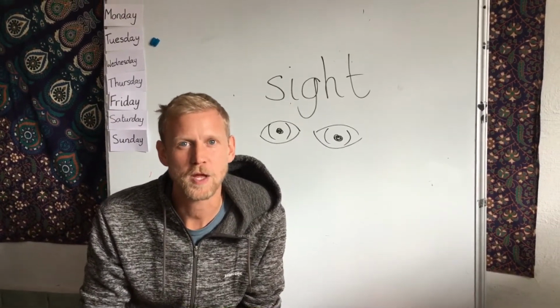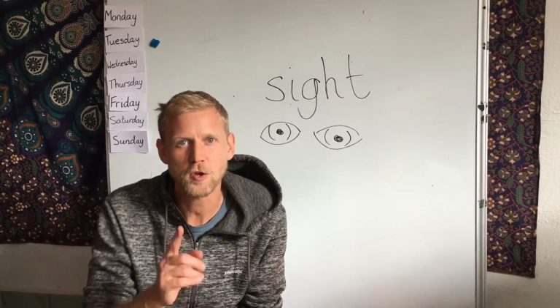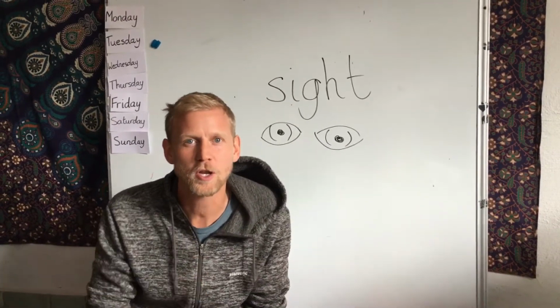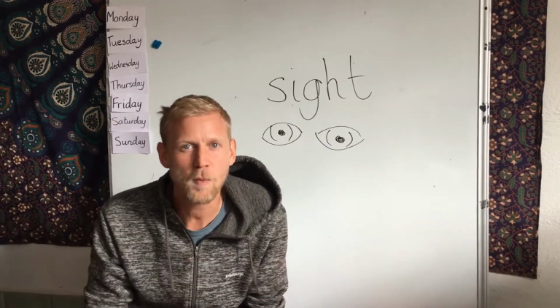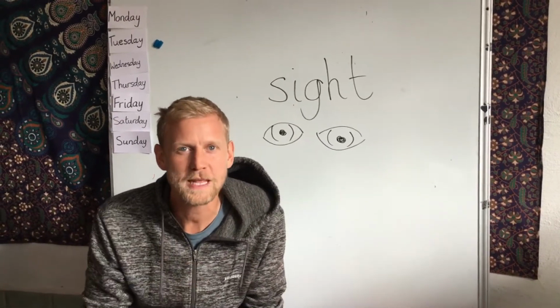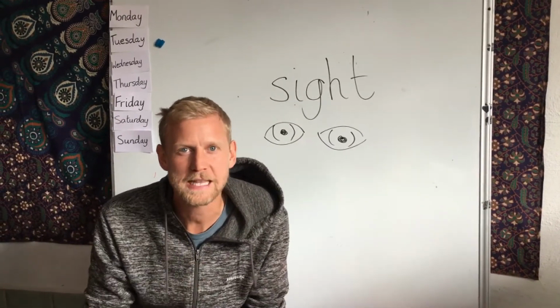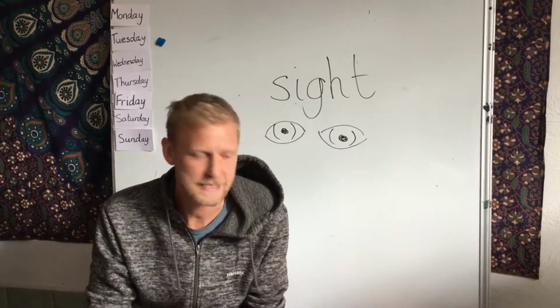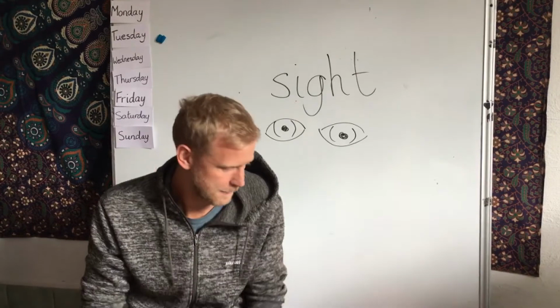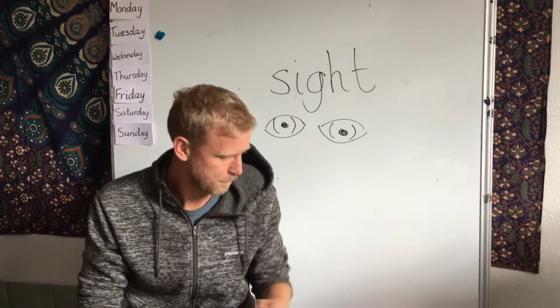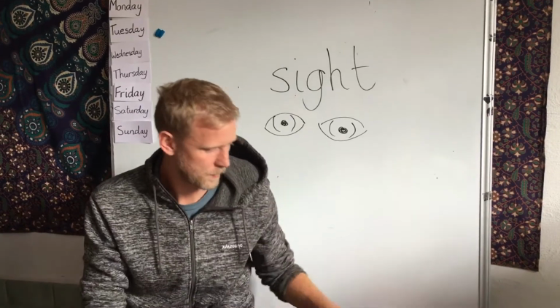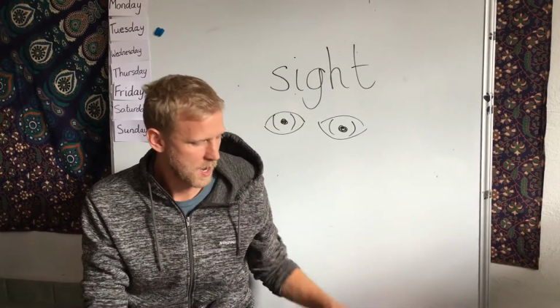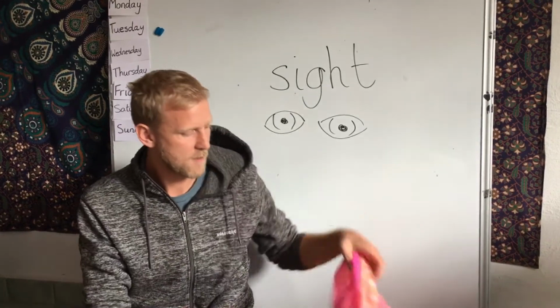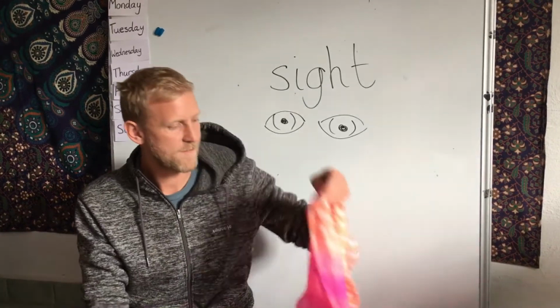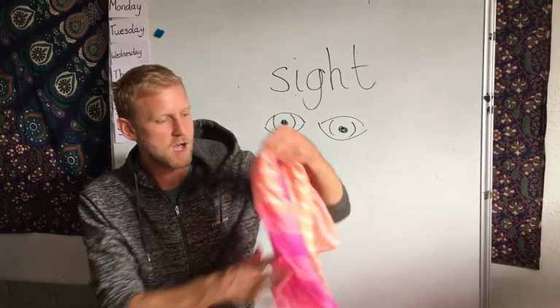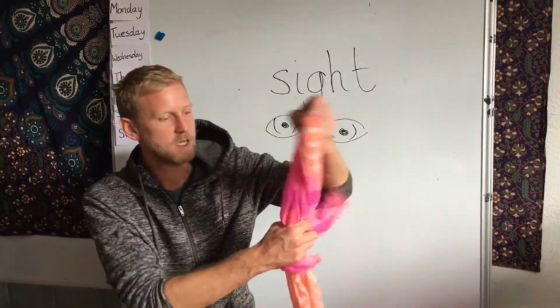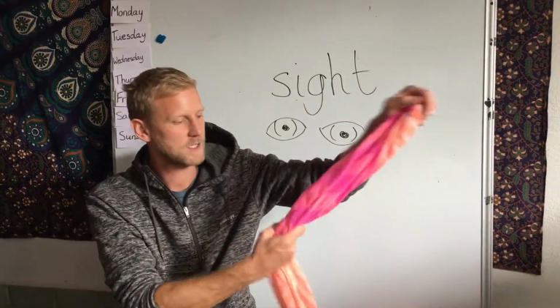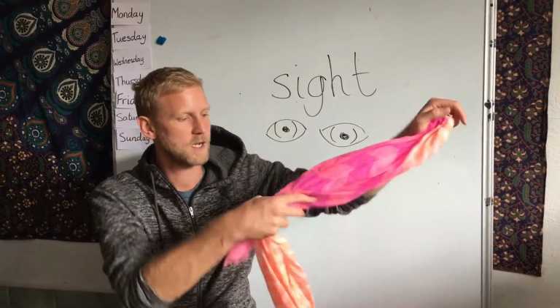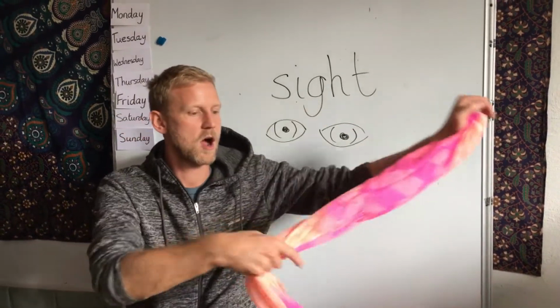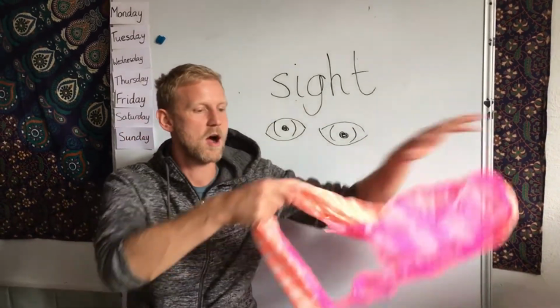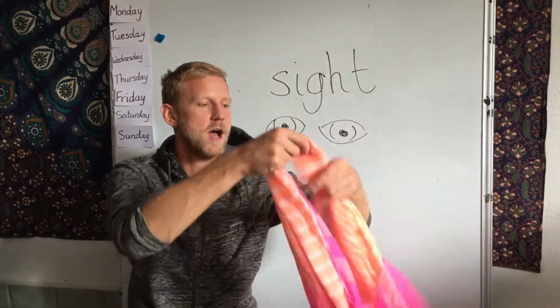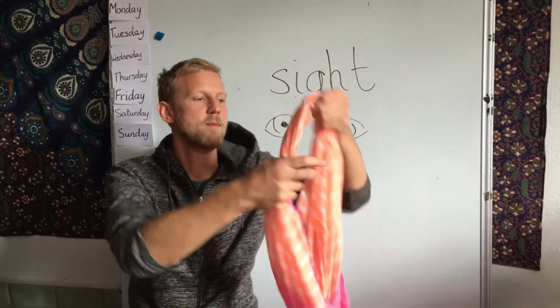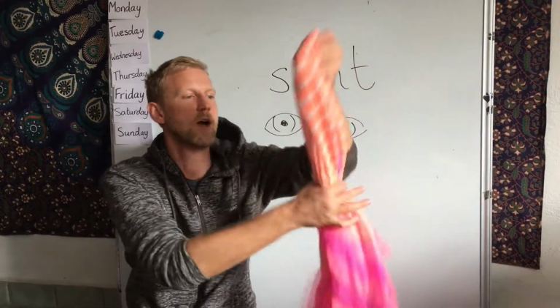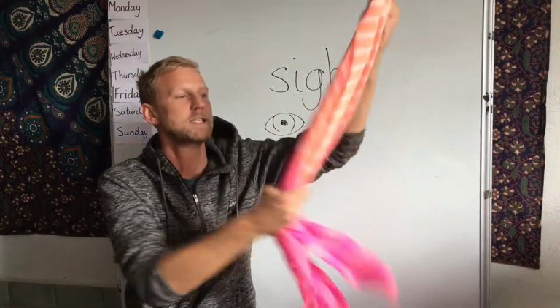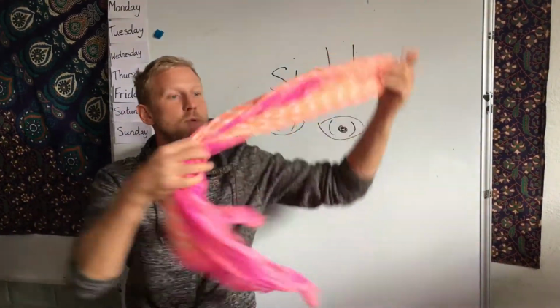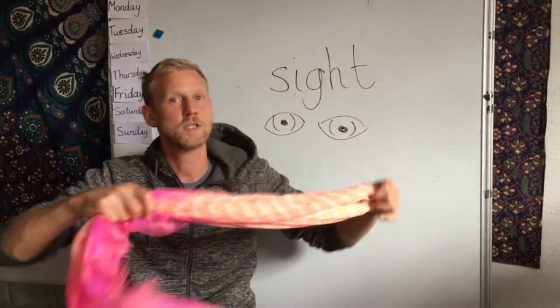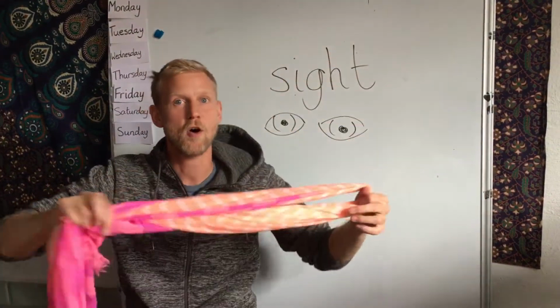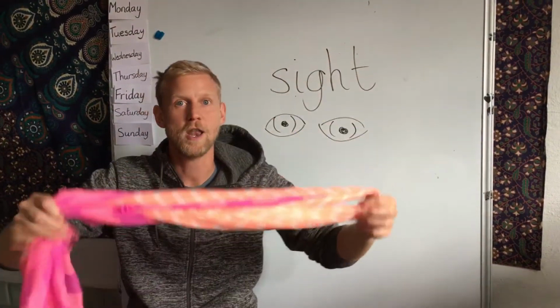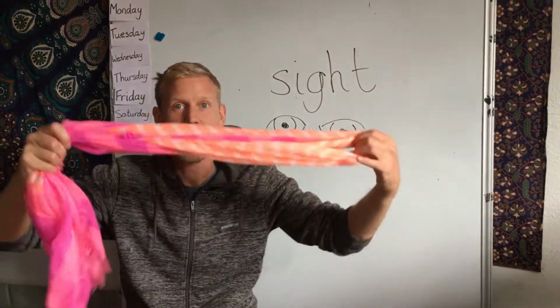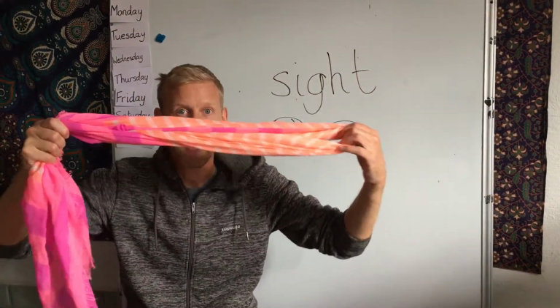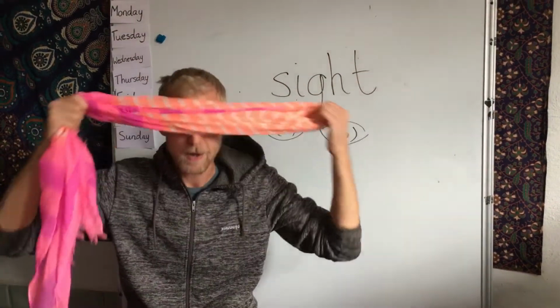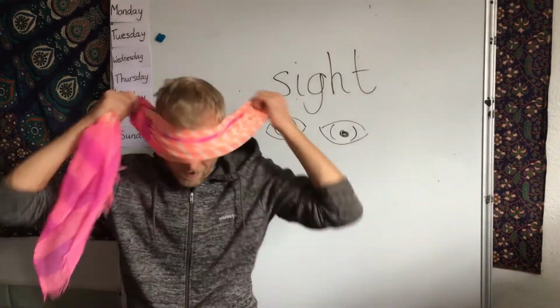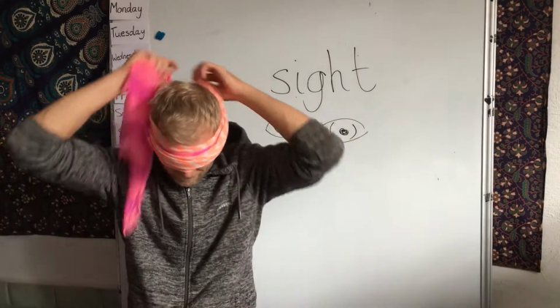And you can copy this later. First, I am going to put on a blindfold.